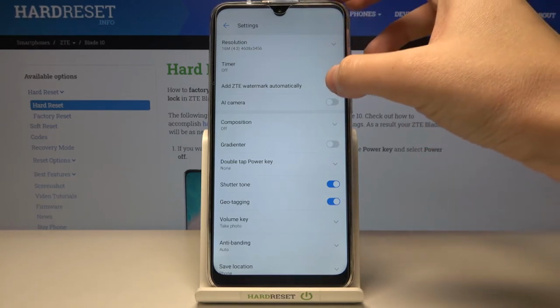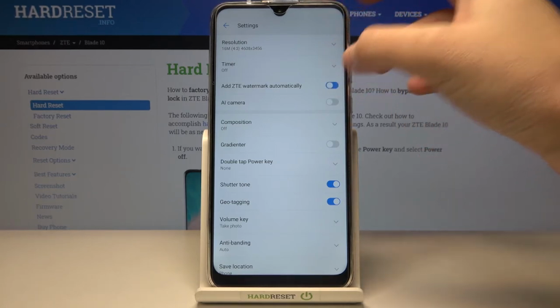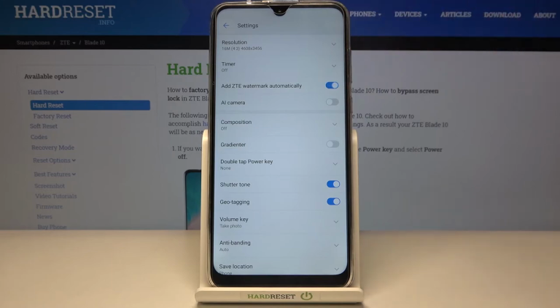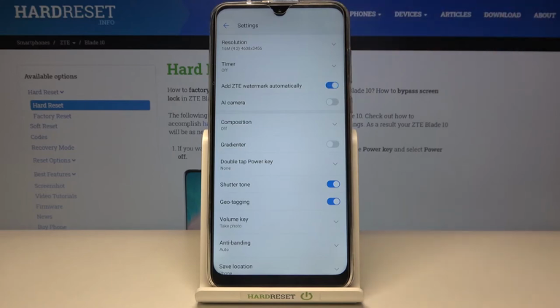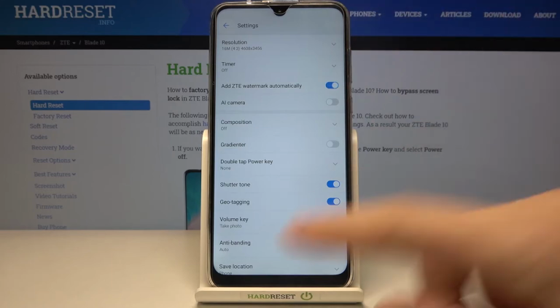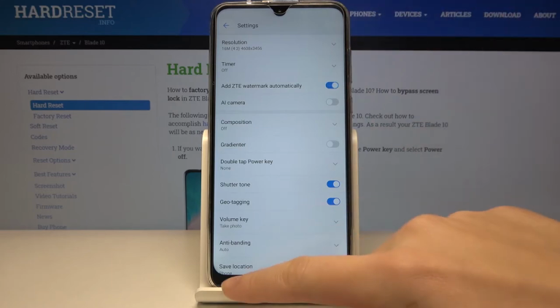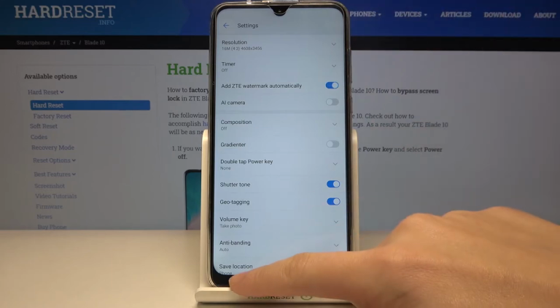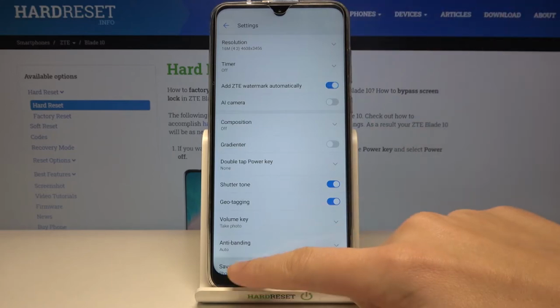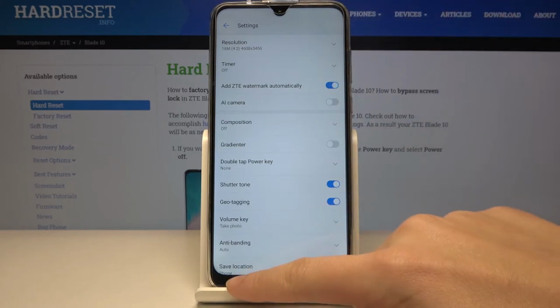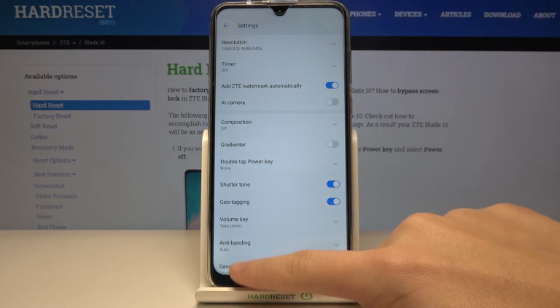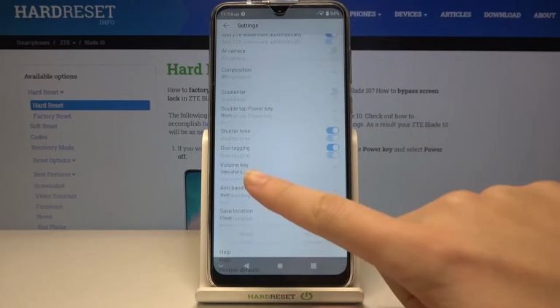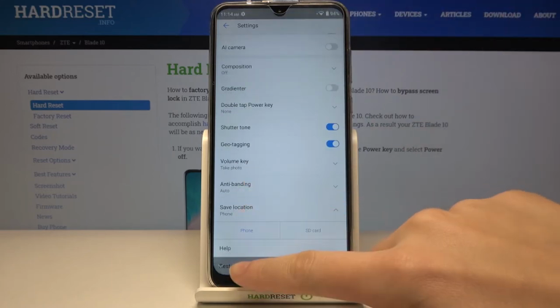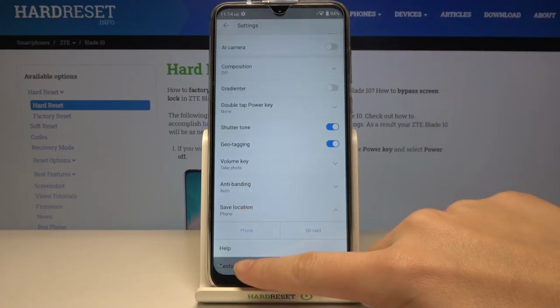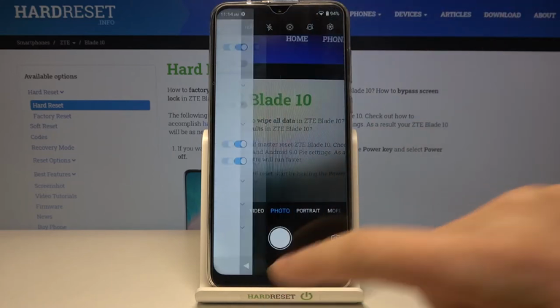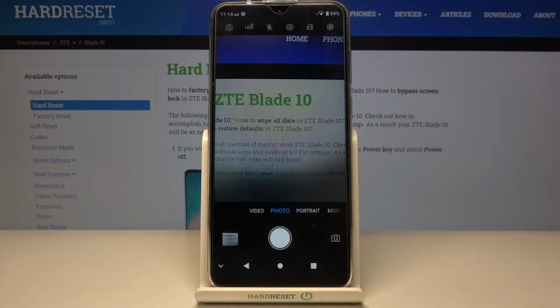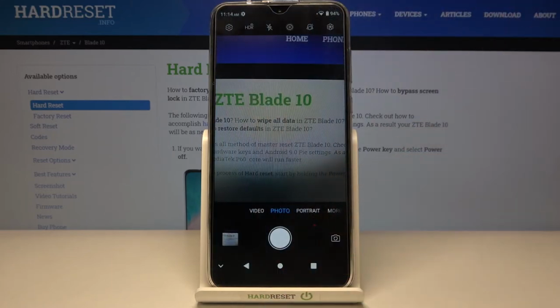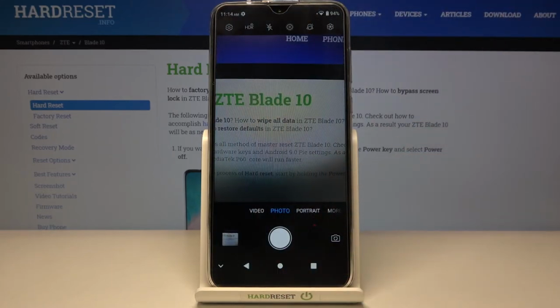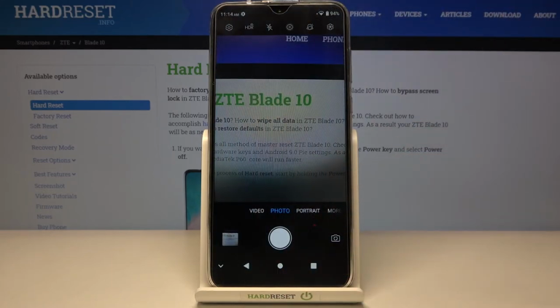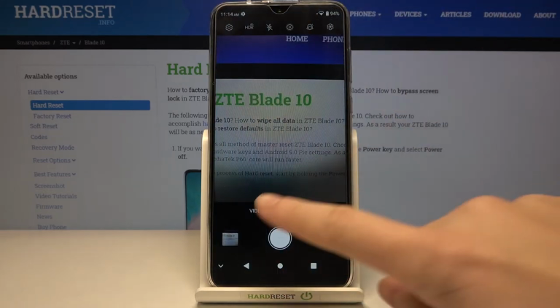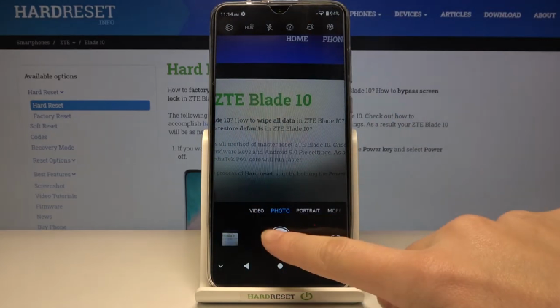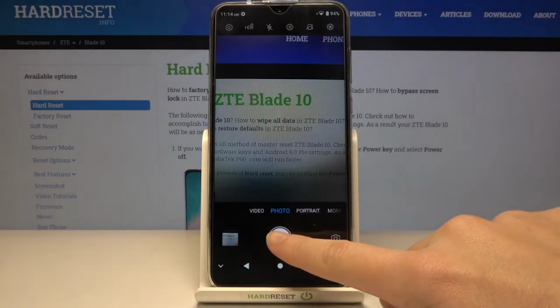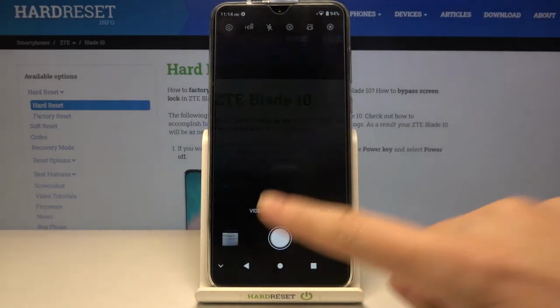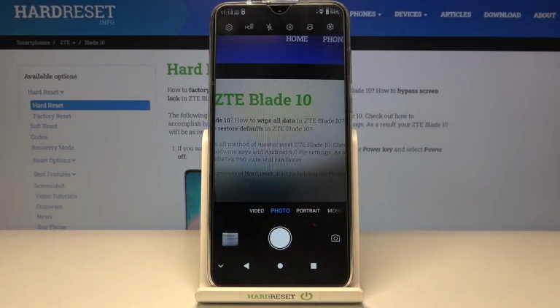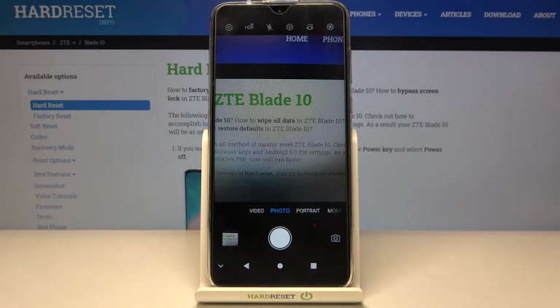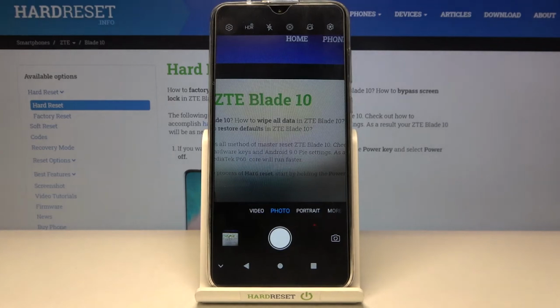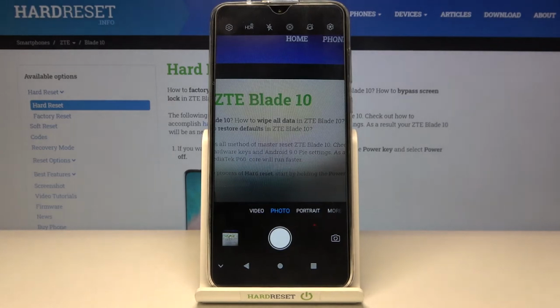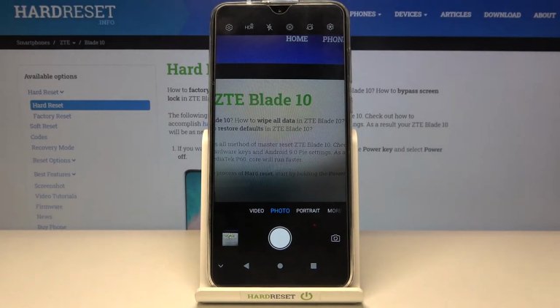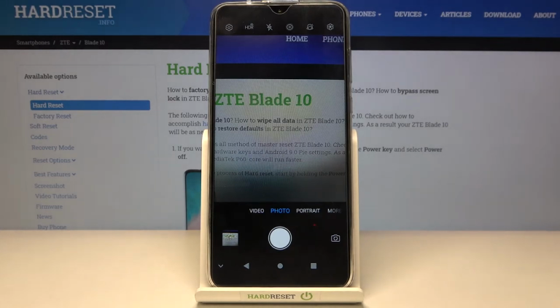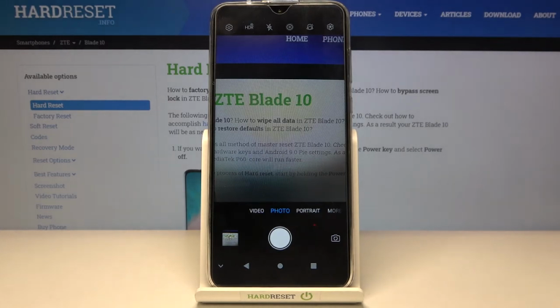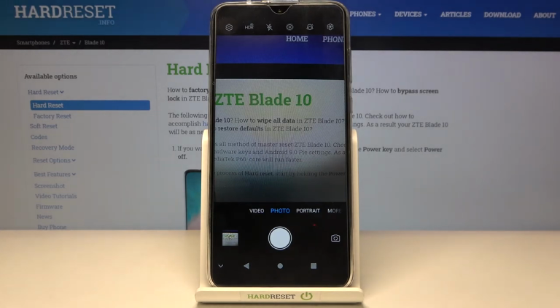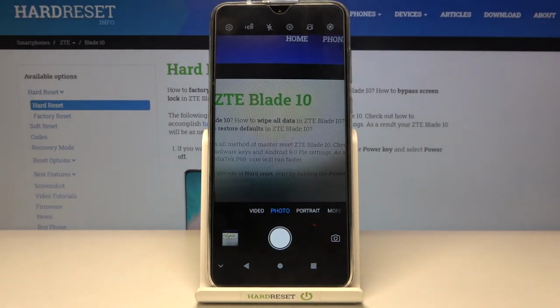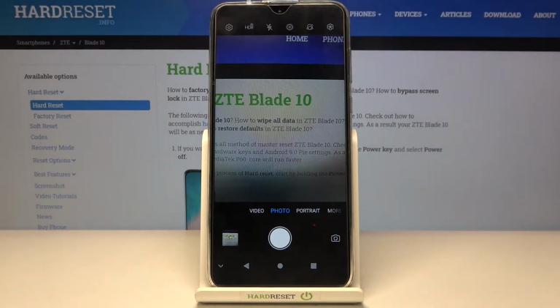Now let me keep this turned on, let's go back to the camera and let me take a picture to see this watermark on the real one.